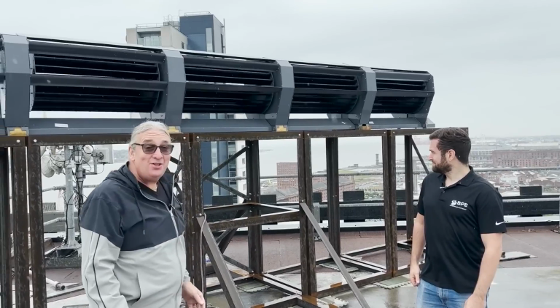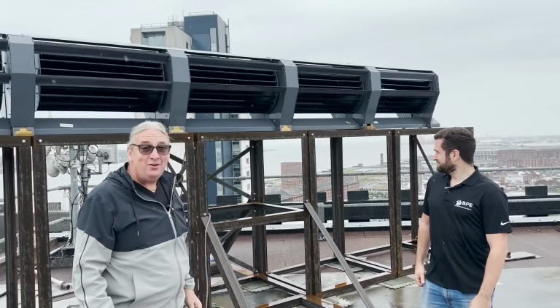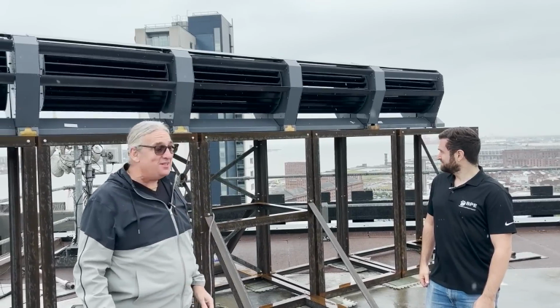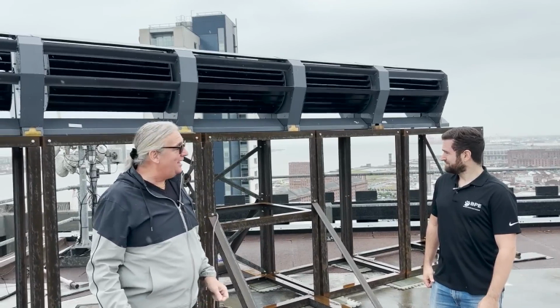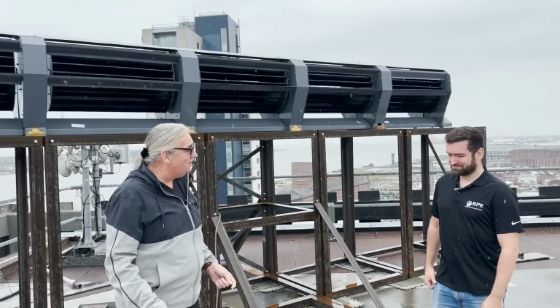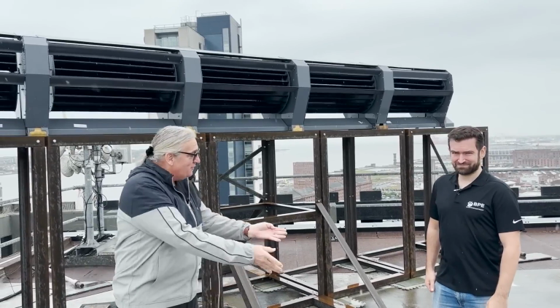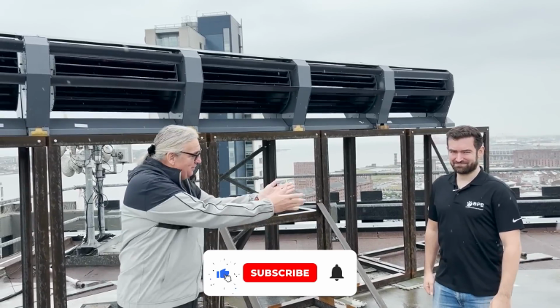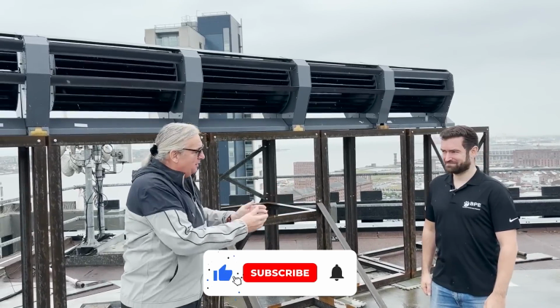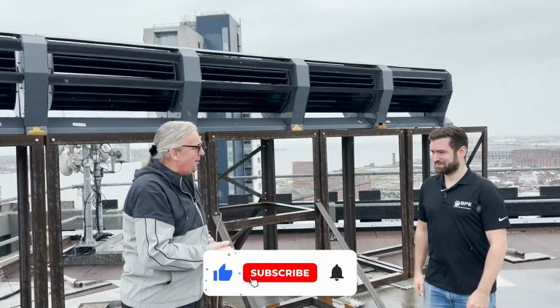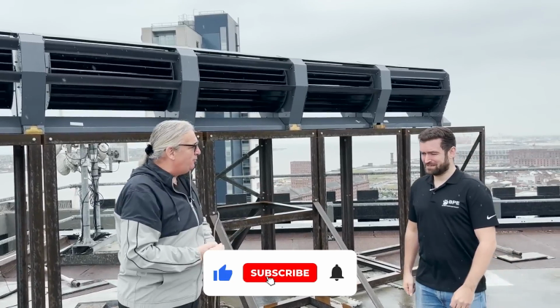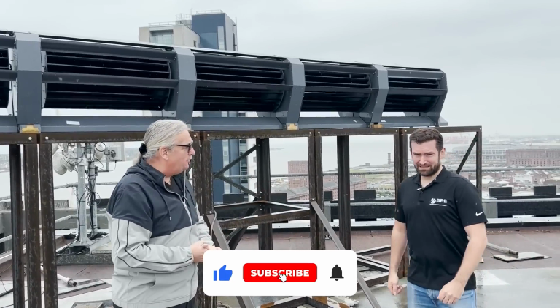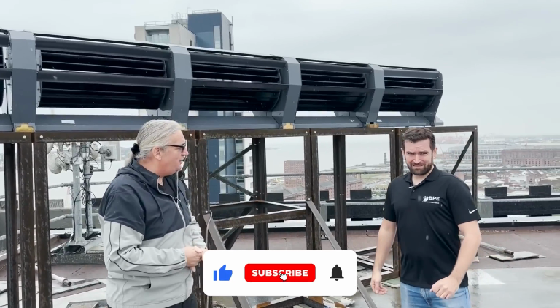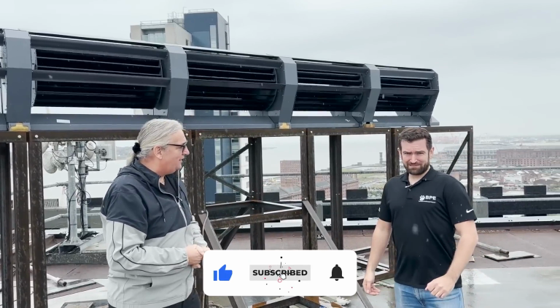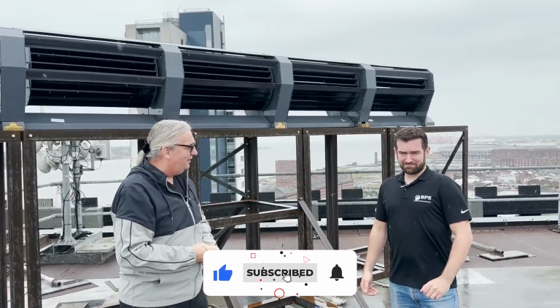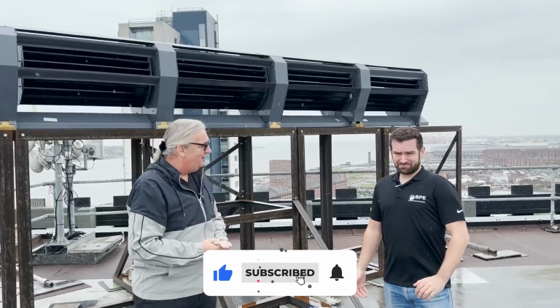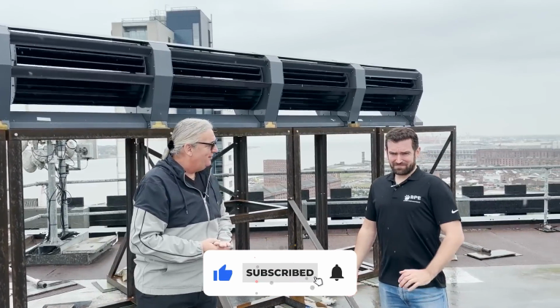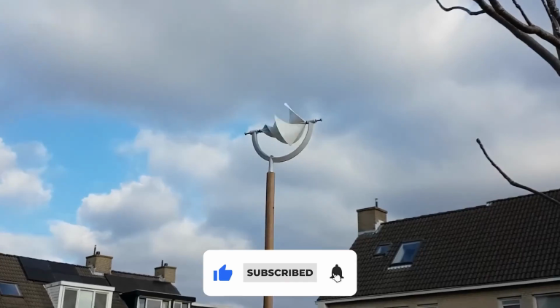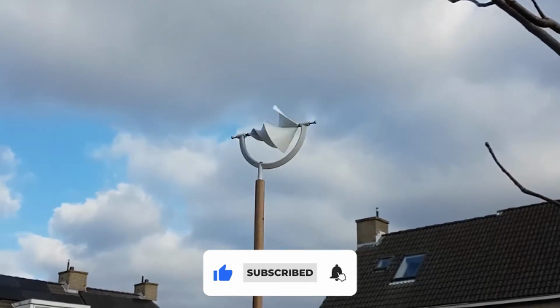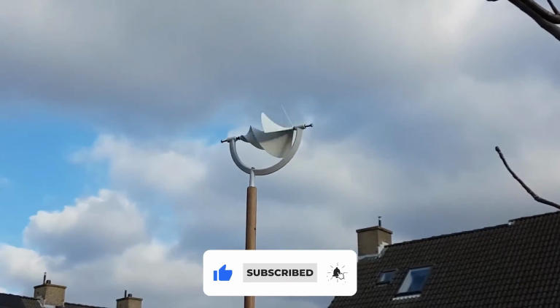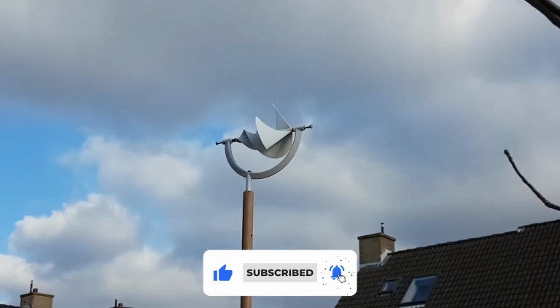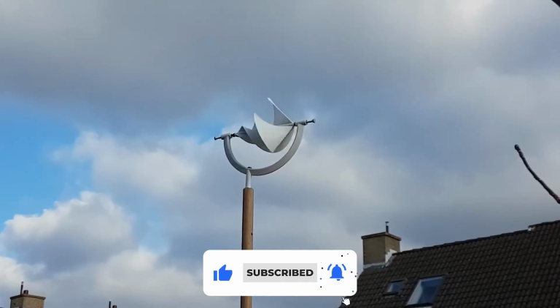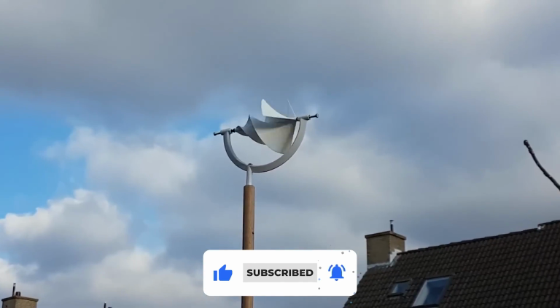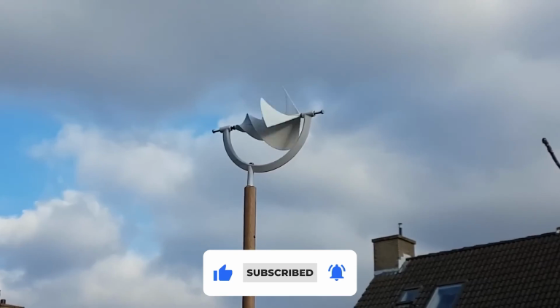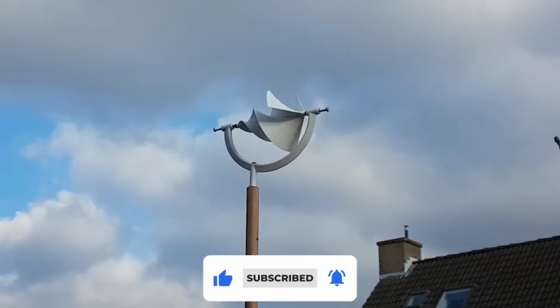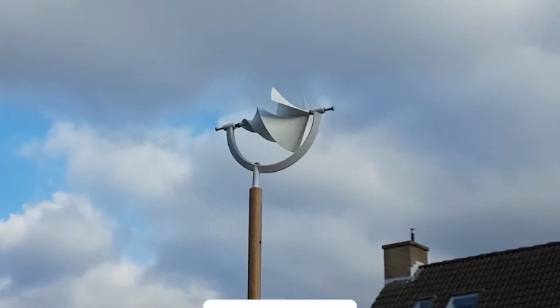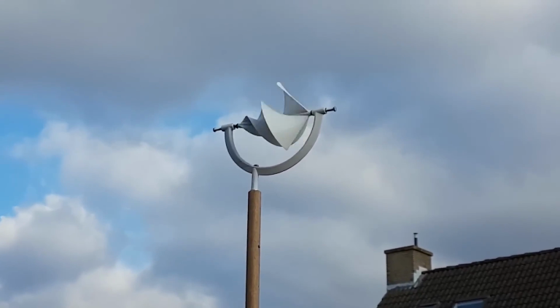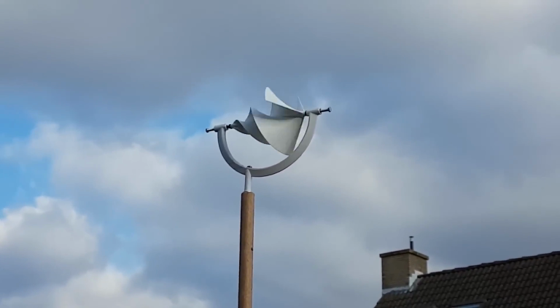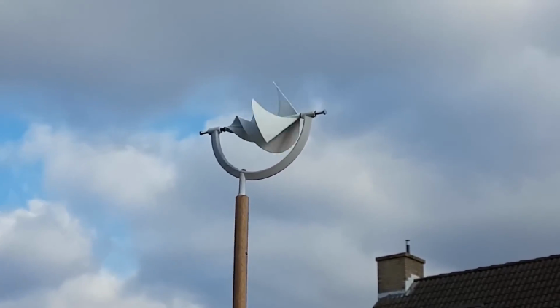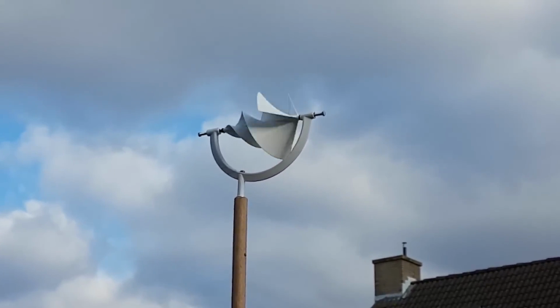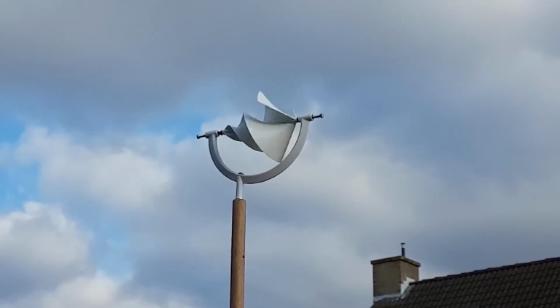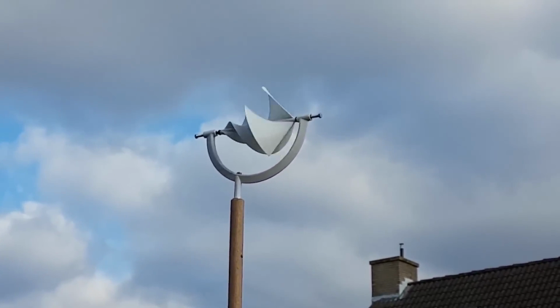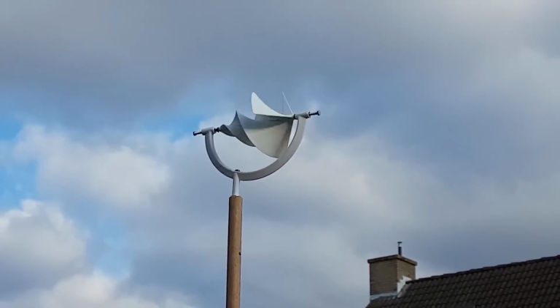Before we begin, take a moment to subscribe to our channel and ring the notification bell so that you never miss a single update from us.